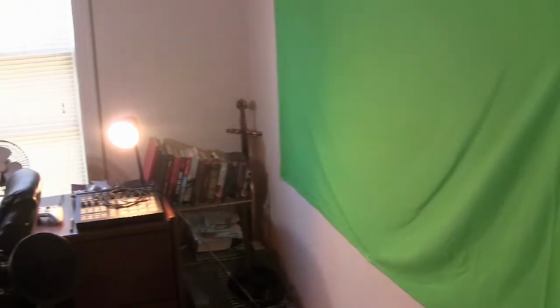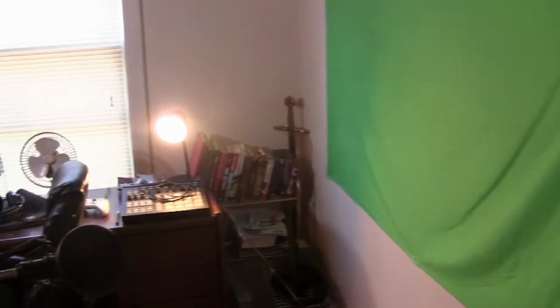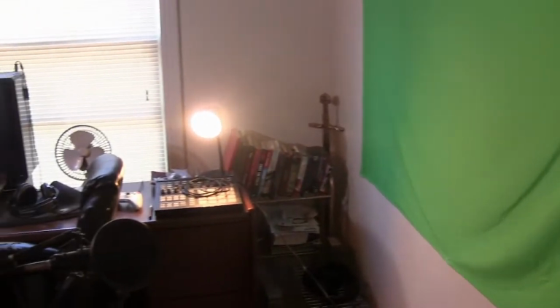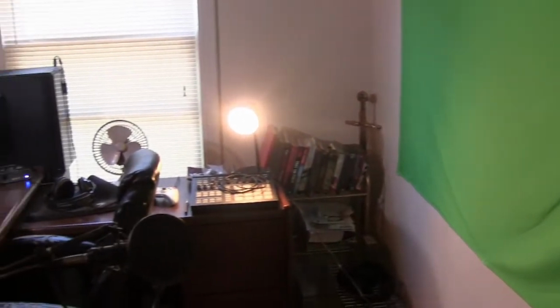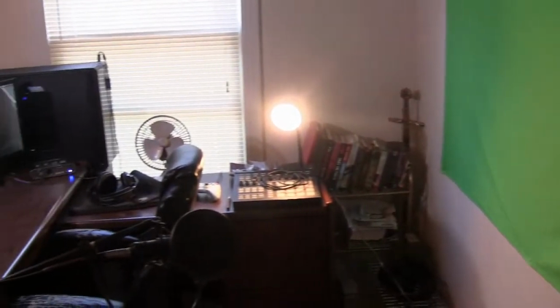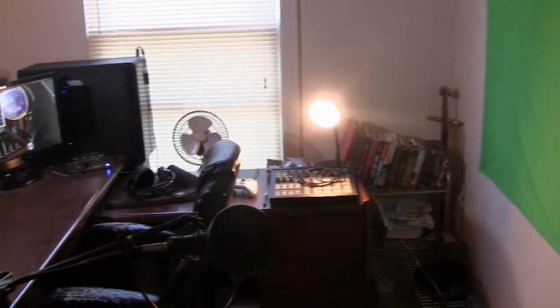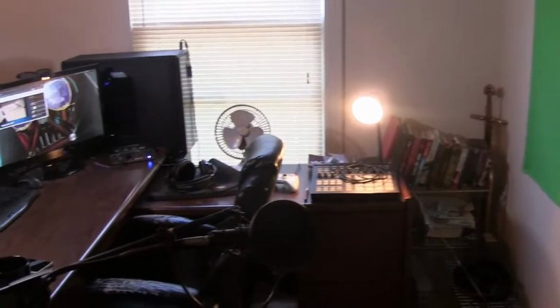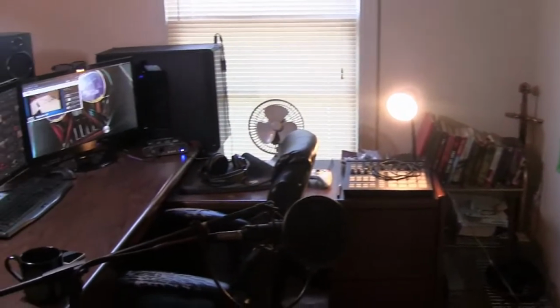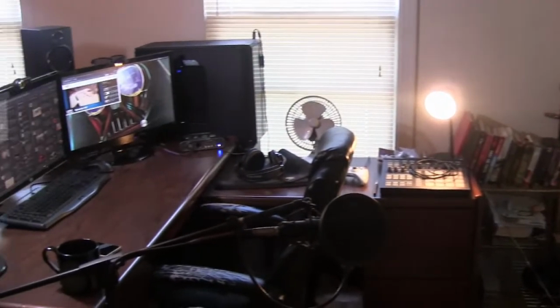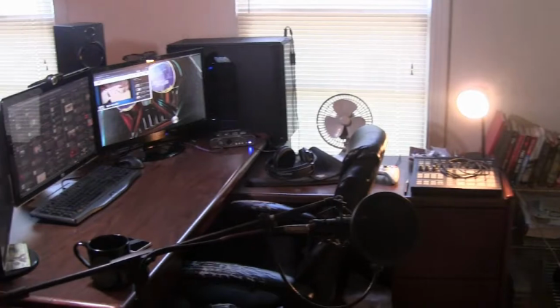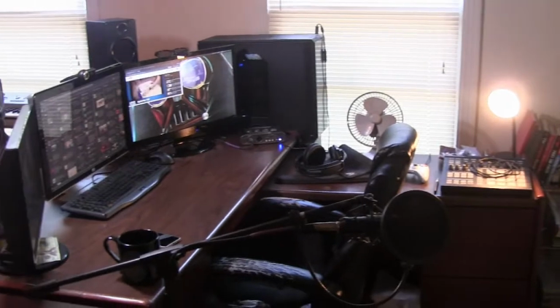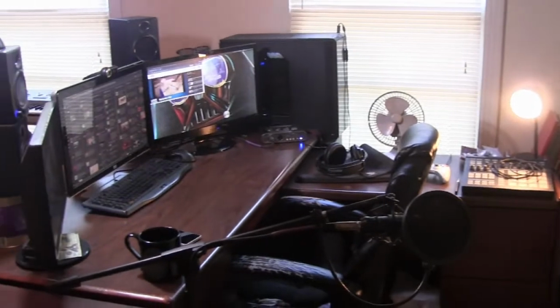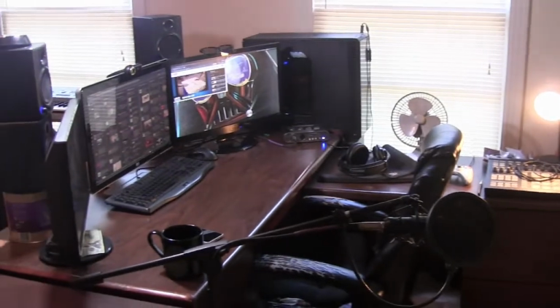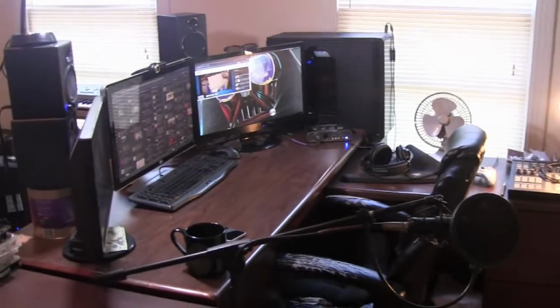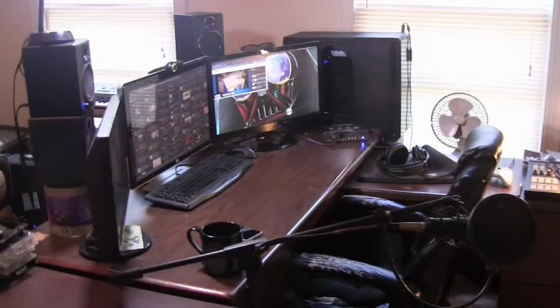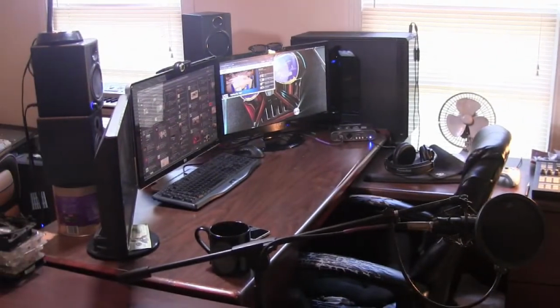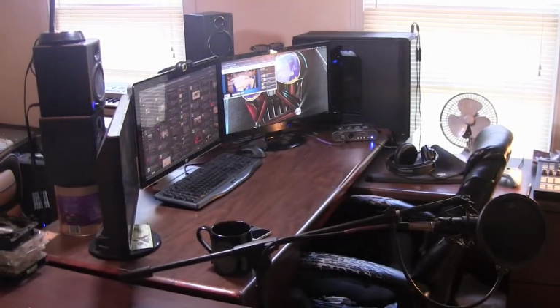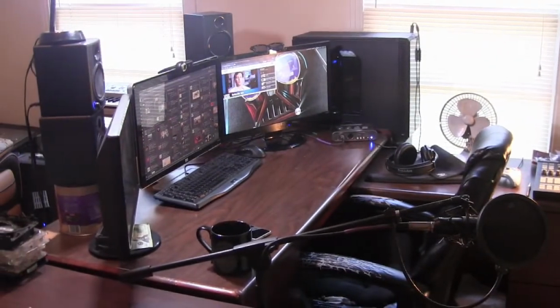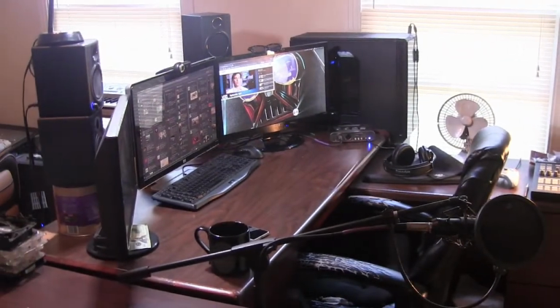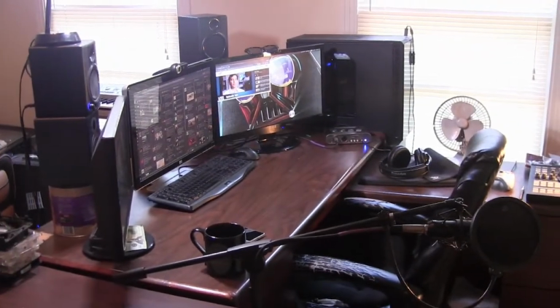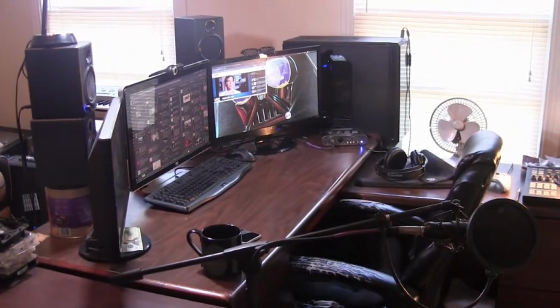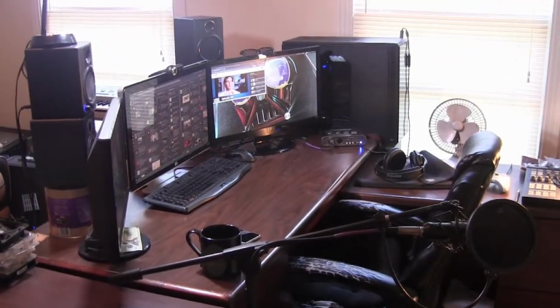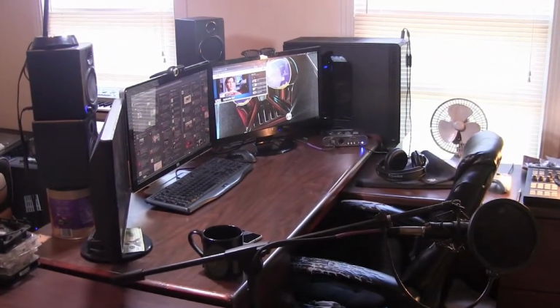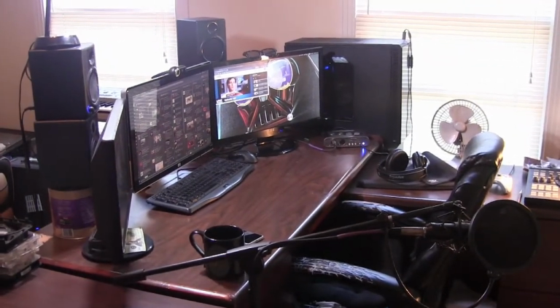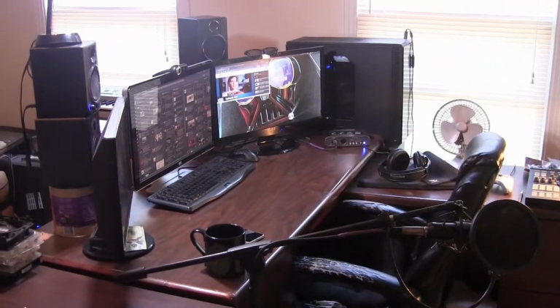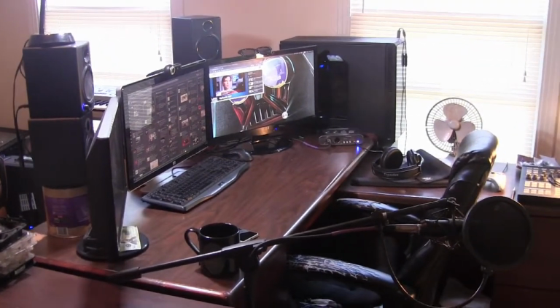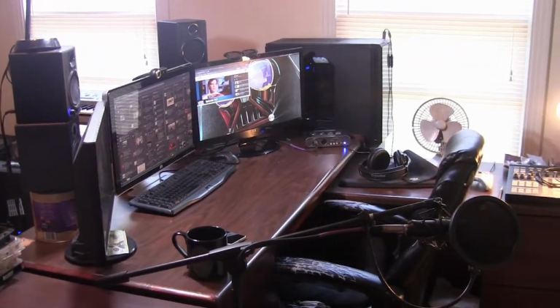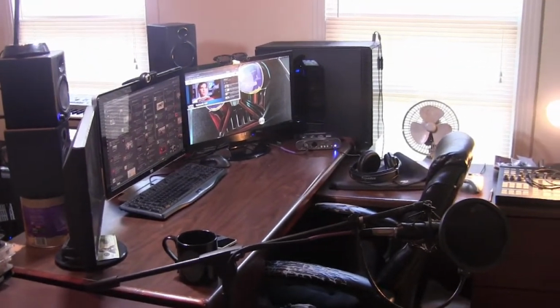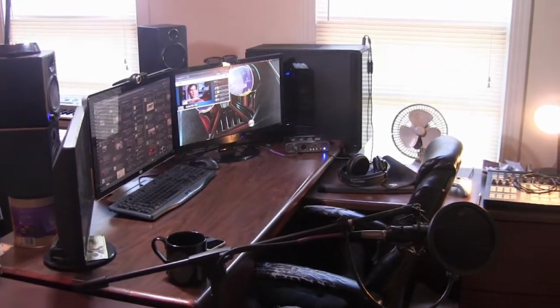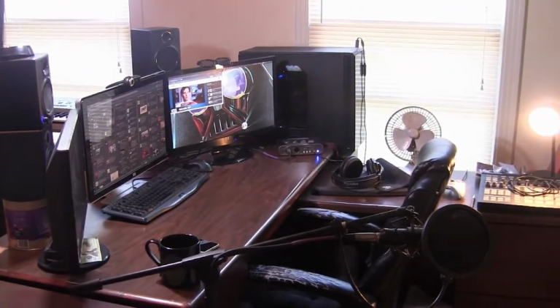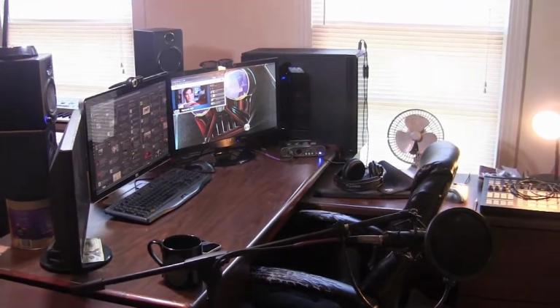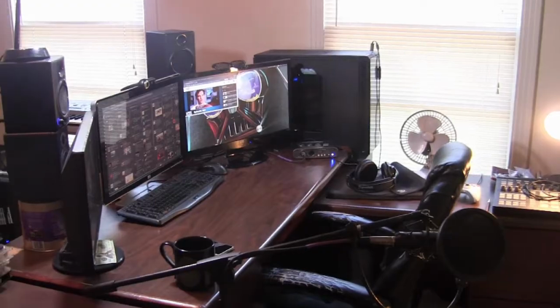Today we're going to take a quick tour of my setup, where I play games, do the Linux Tech and Gaming podcast, and where I generally just chill out.